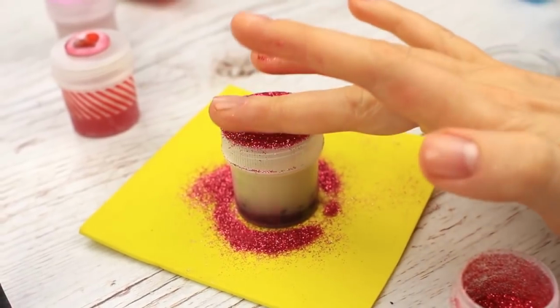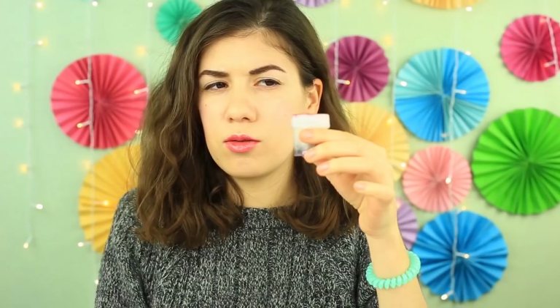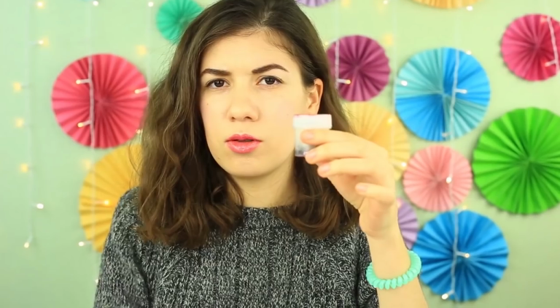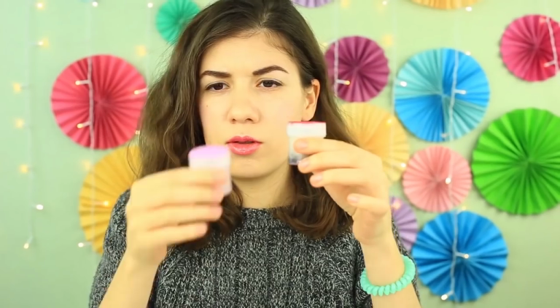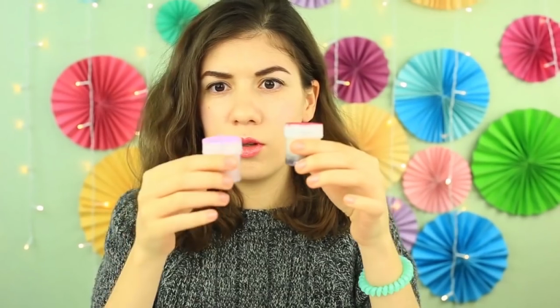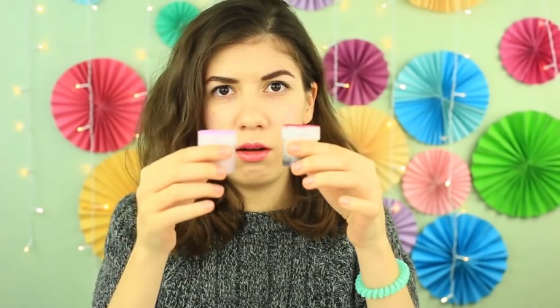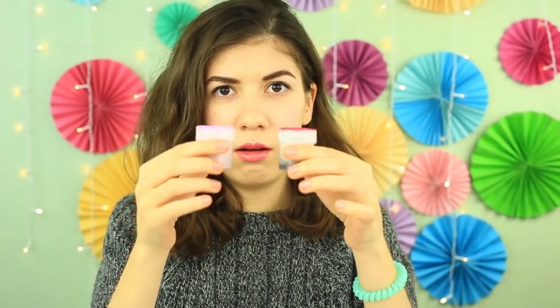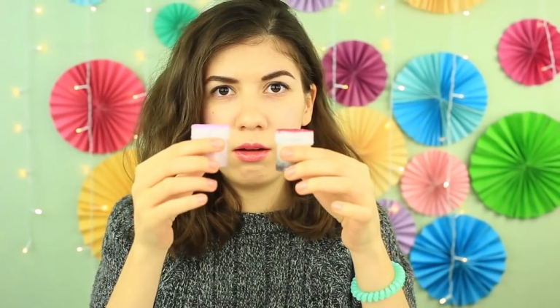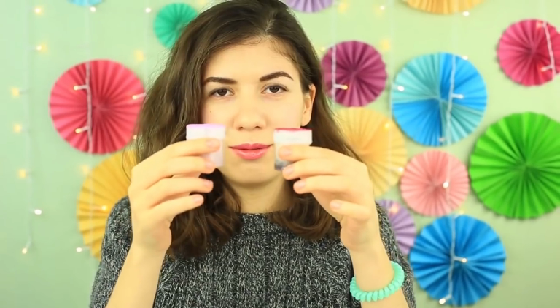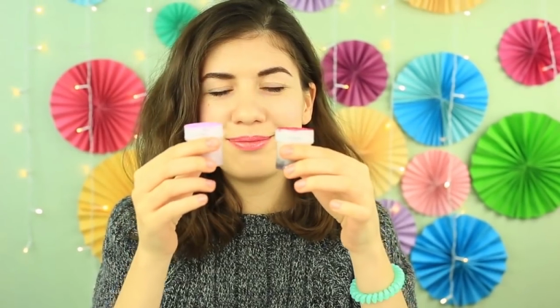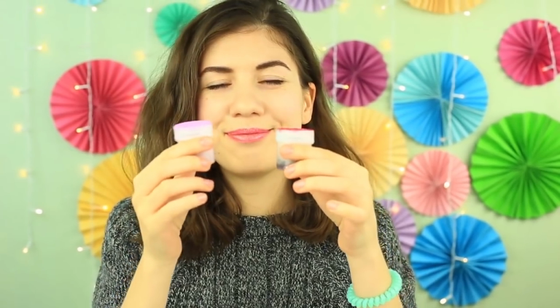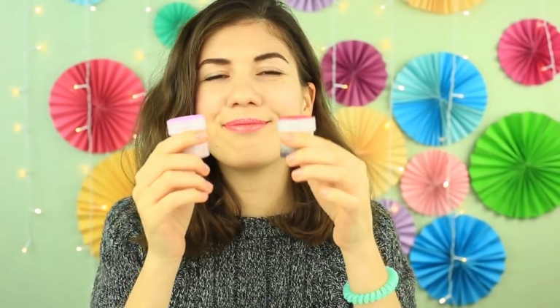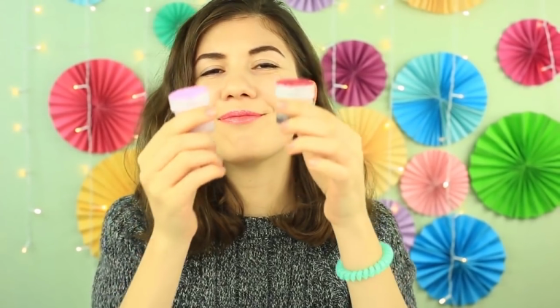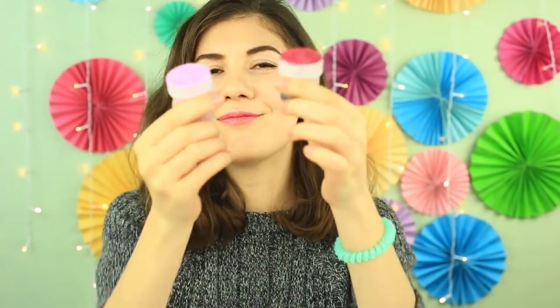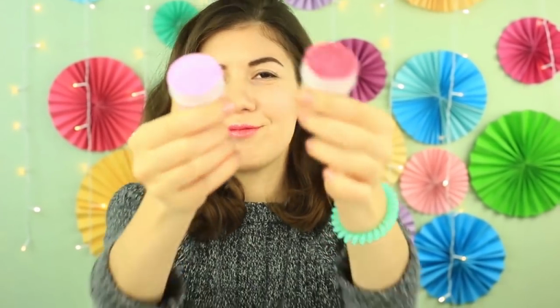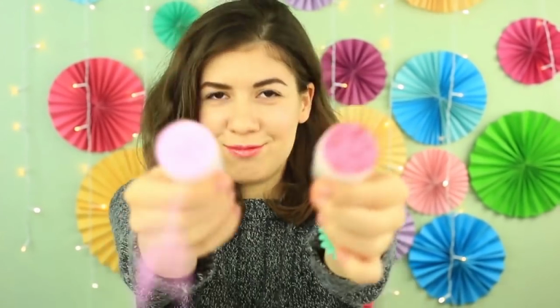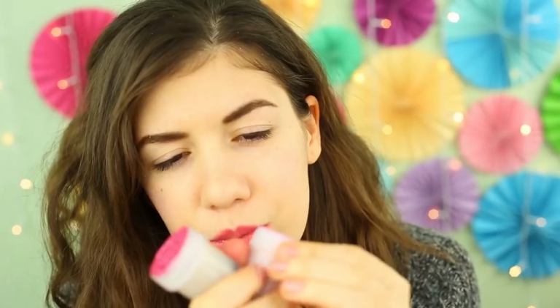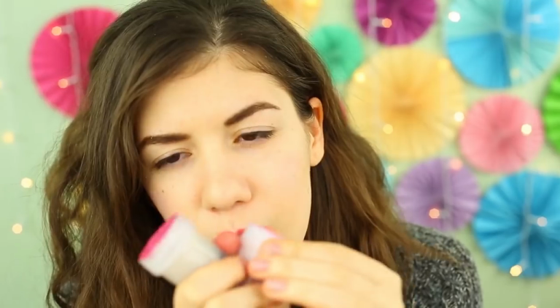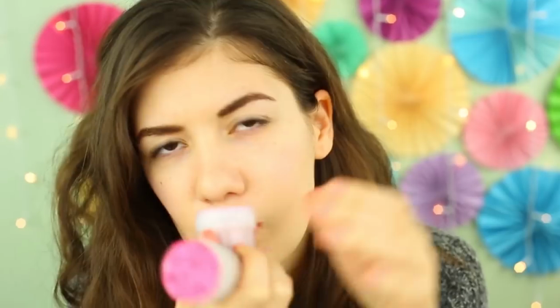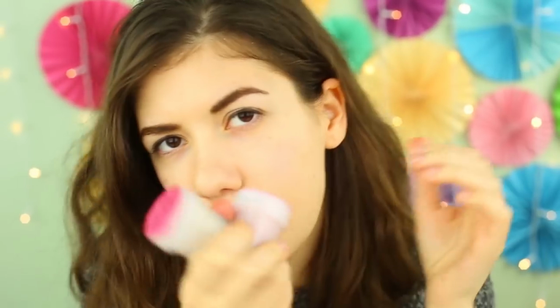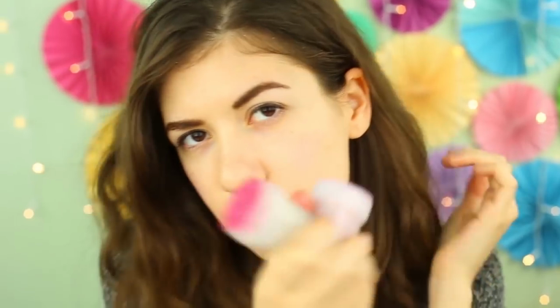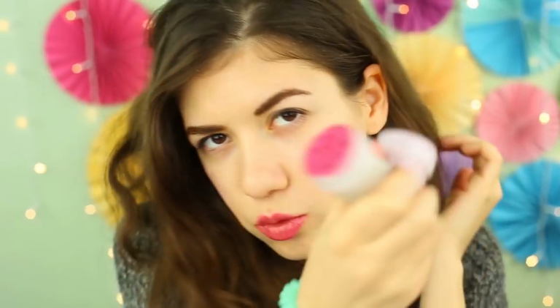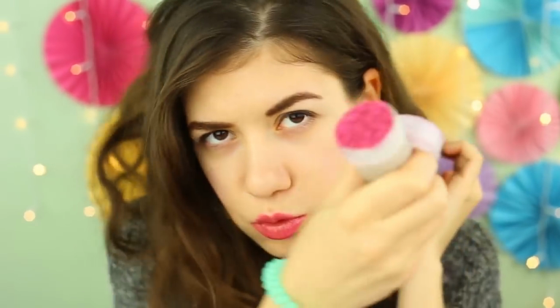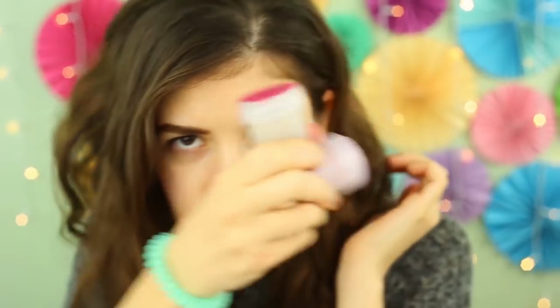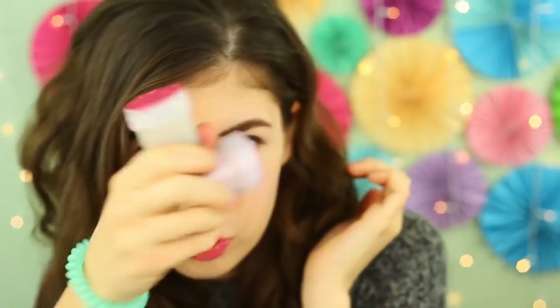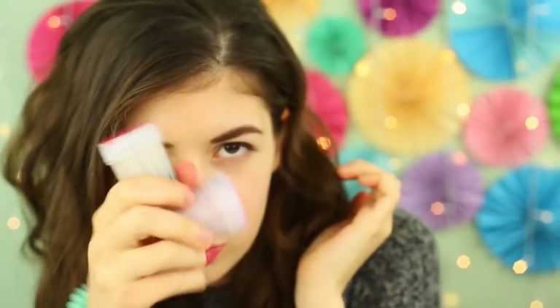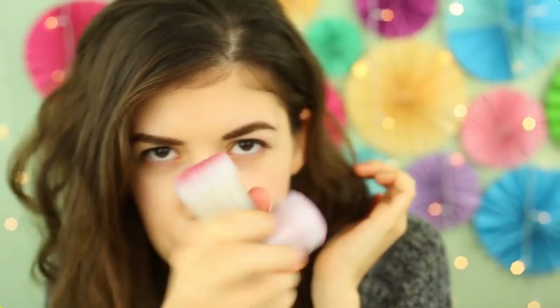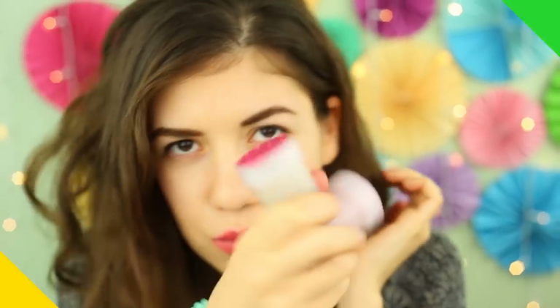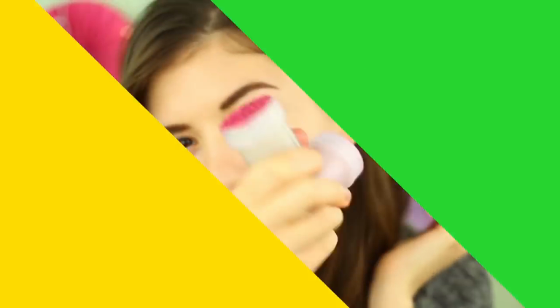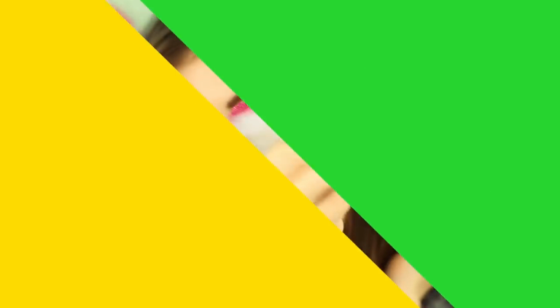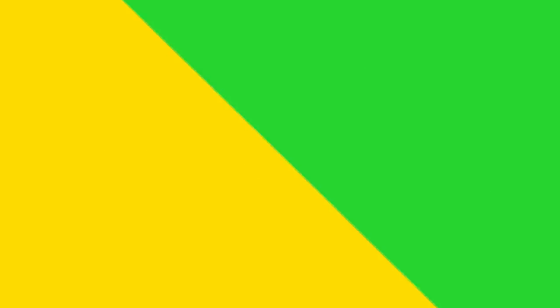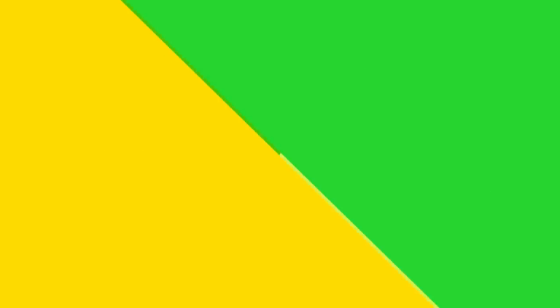Glitter the scrub container. Forget the chapped lips — this sweet flavored Oreo scrub will make your lips soft and smooth.